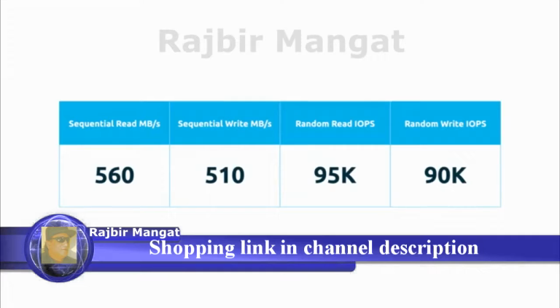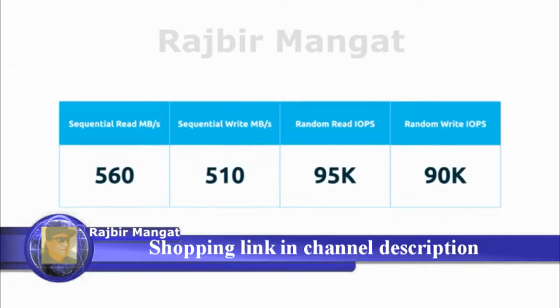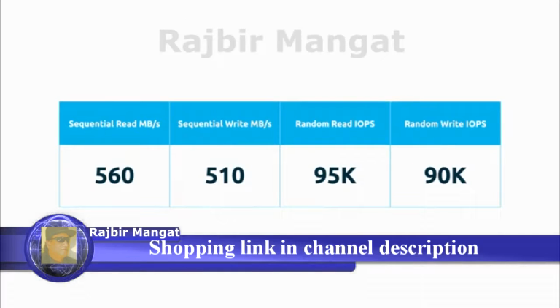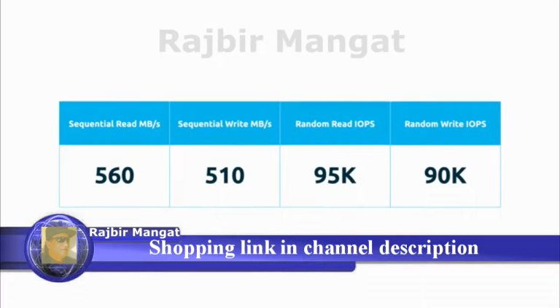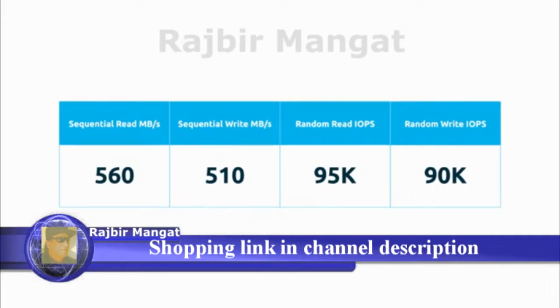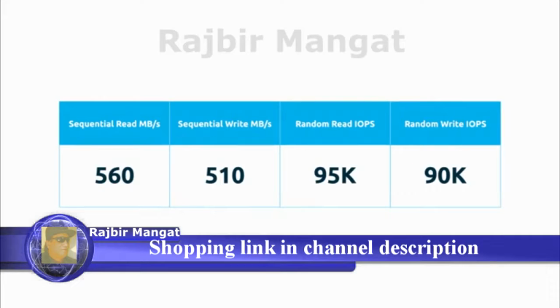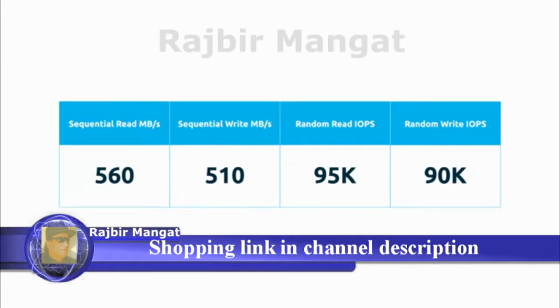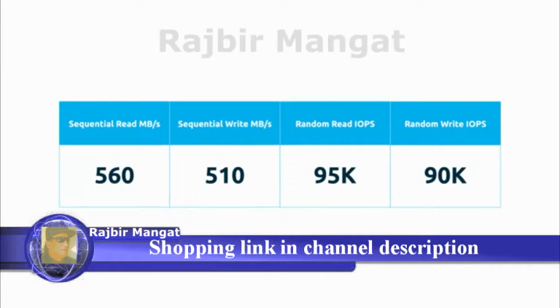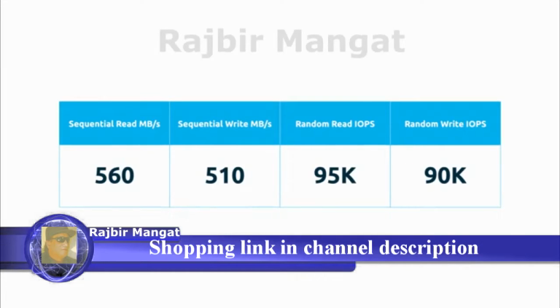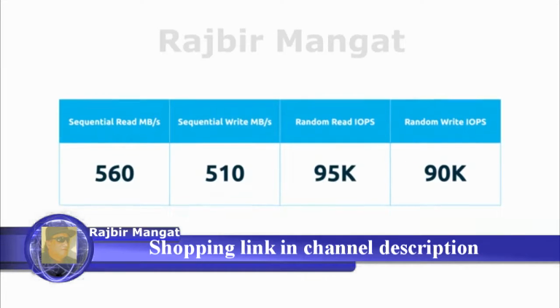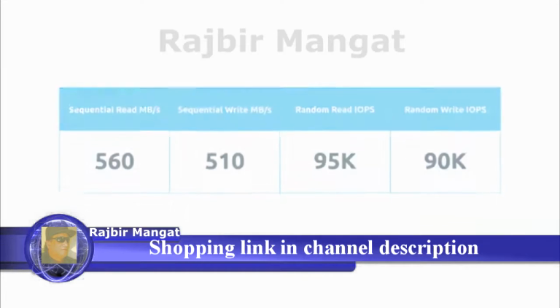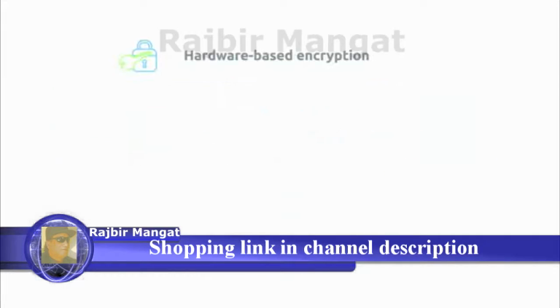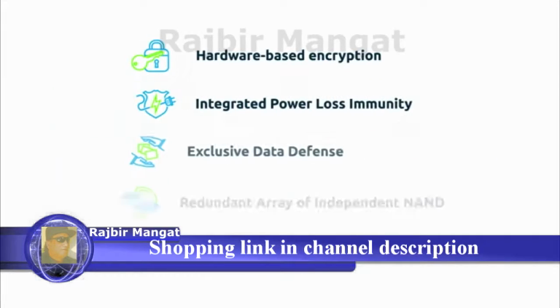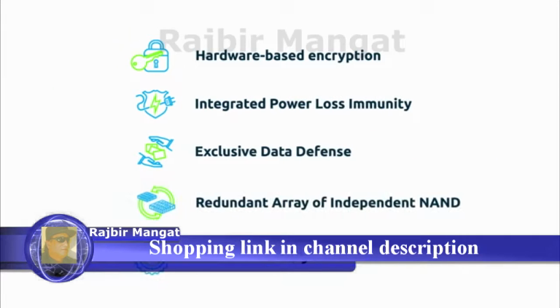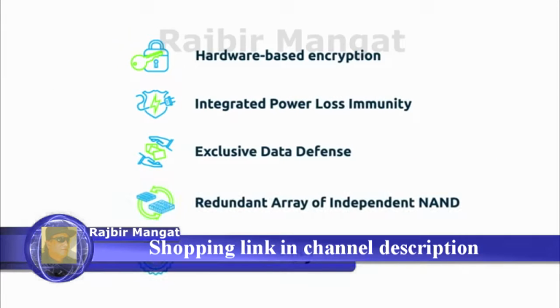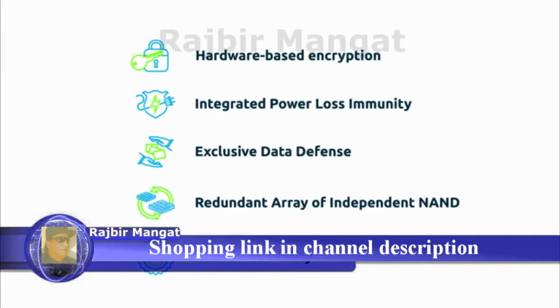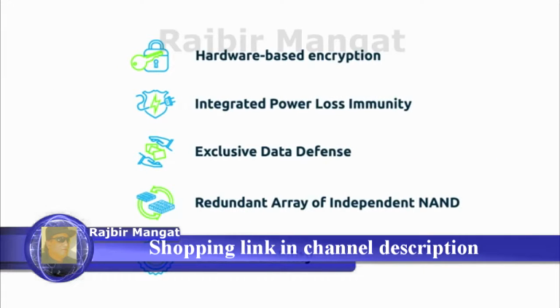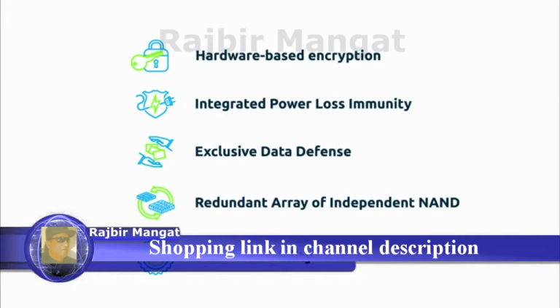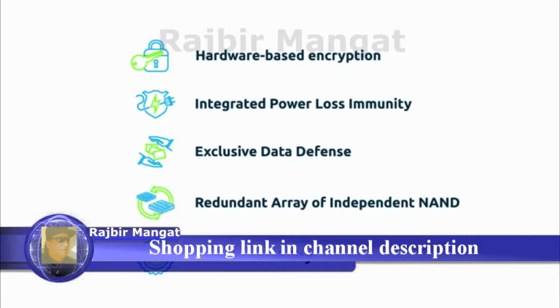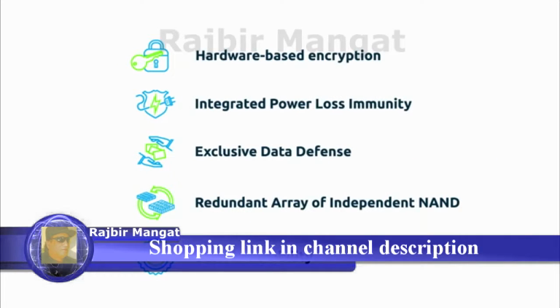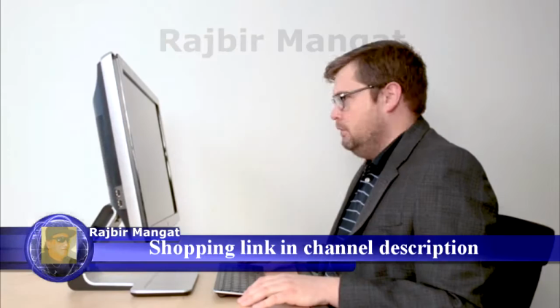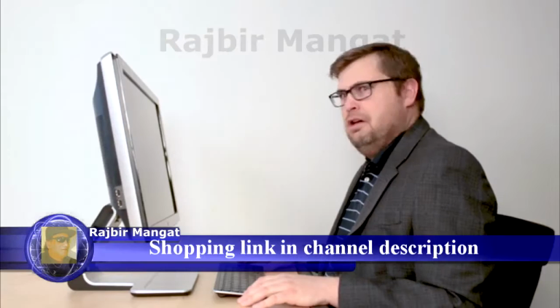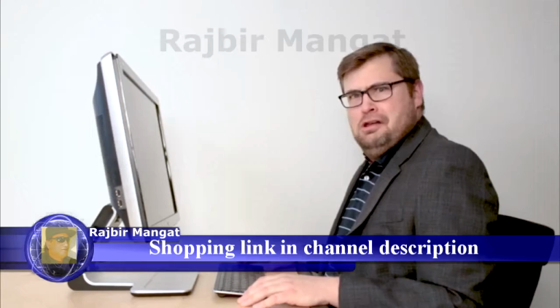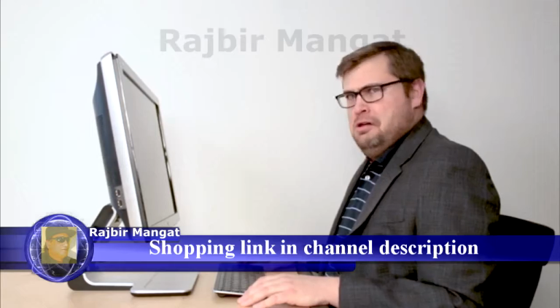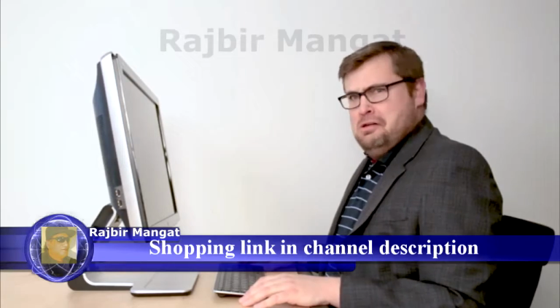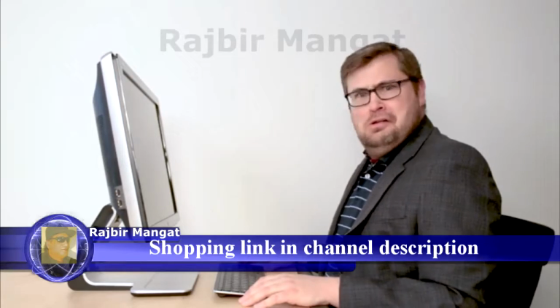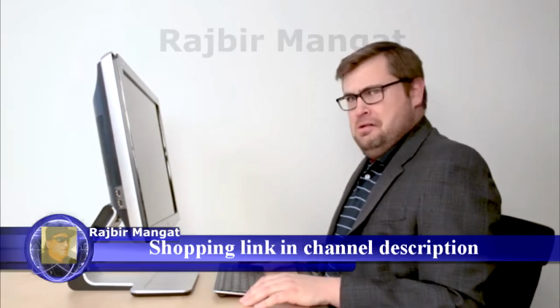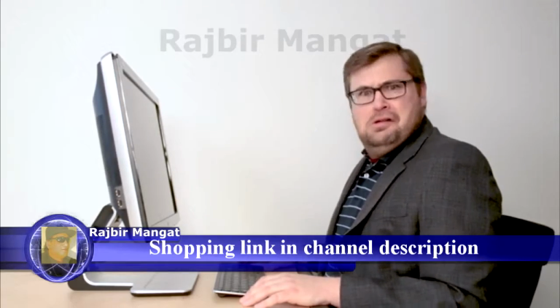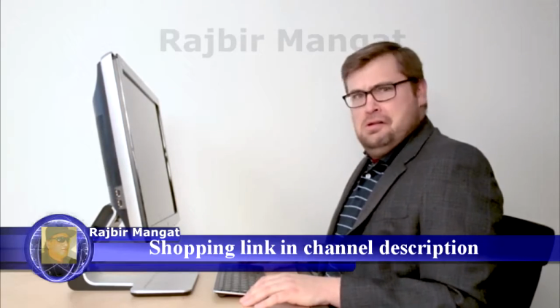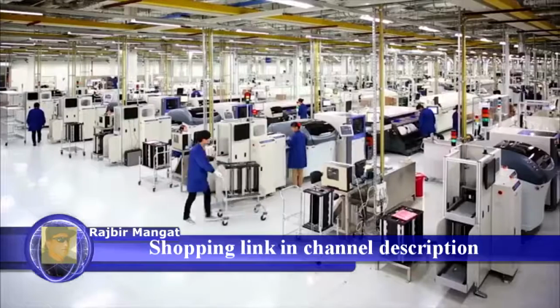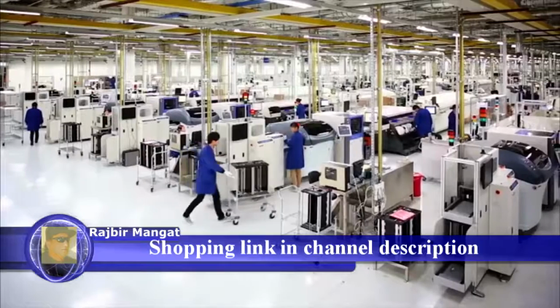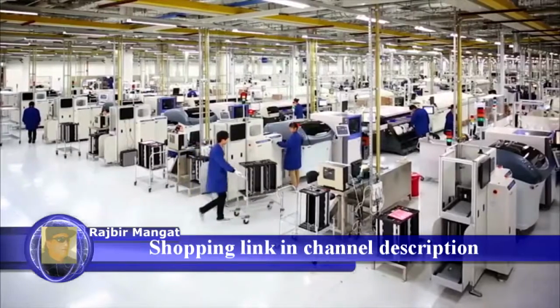Want more specifics? Check out these read-write speeds and all the advanced features. Don't know what any of that means? That's okay. They do.